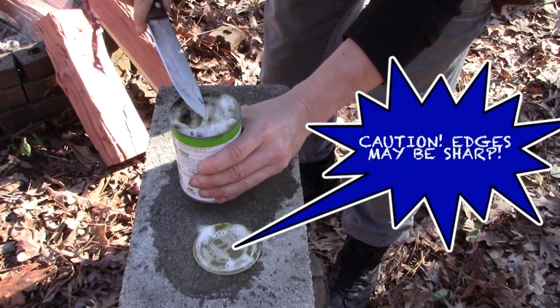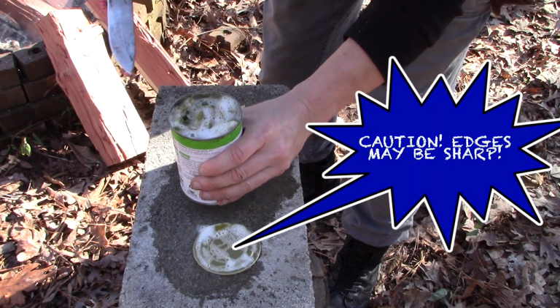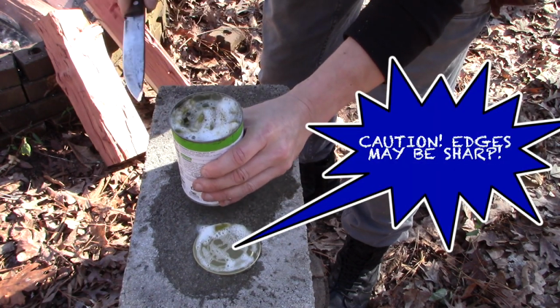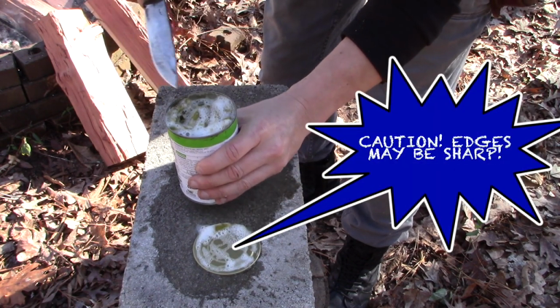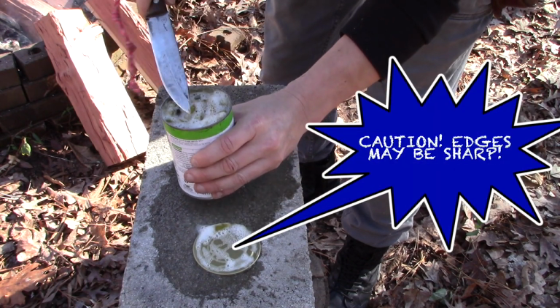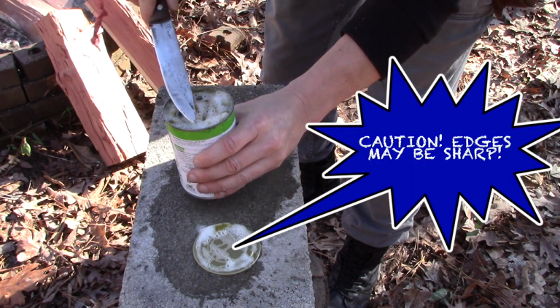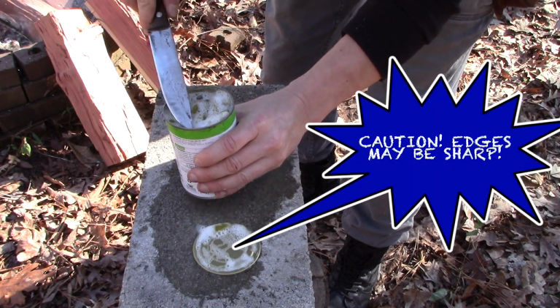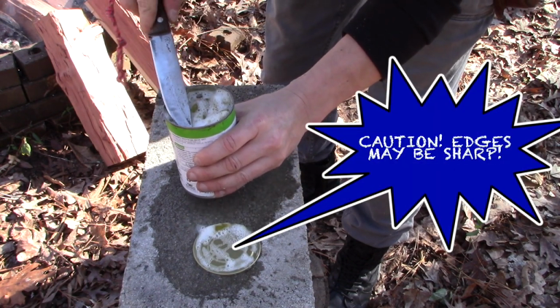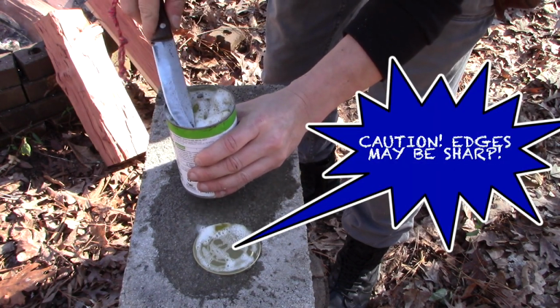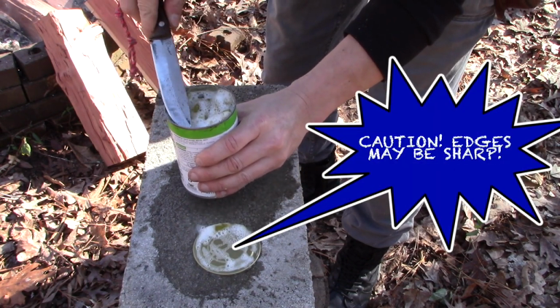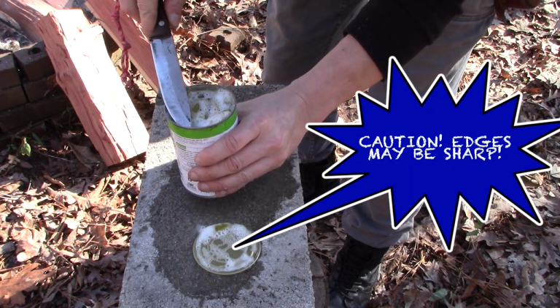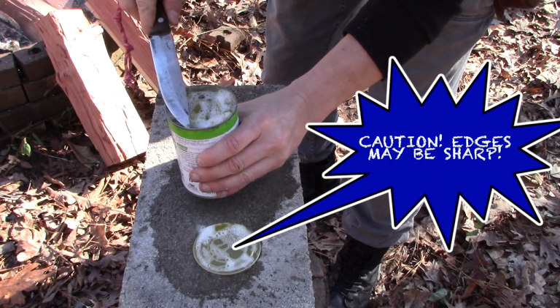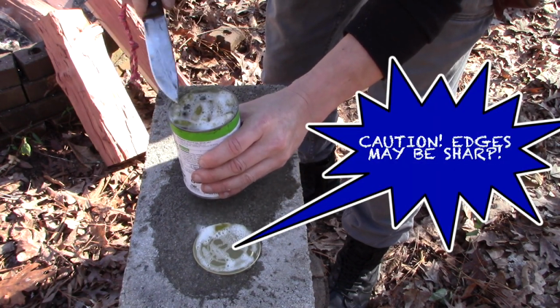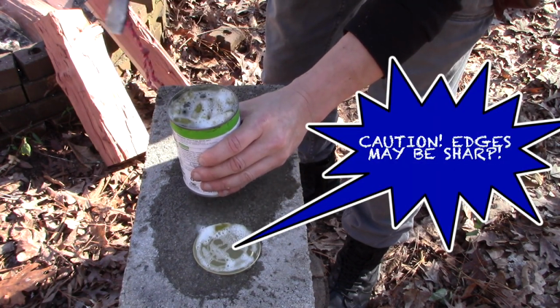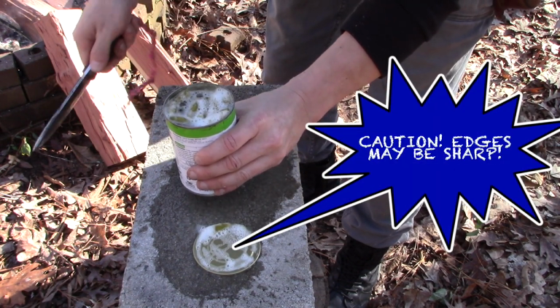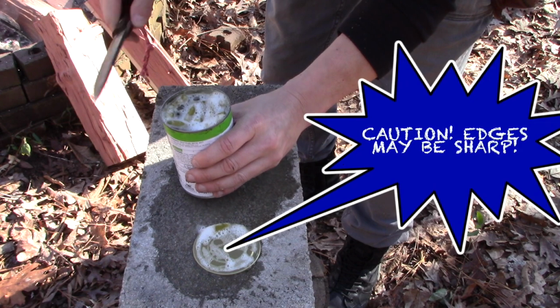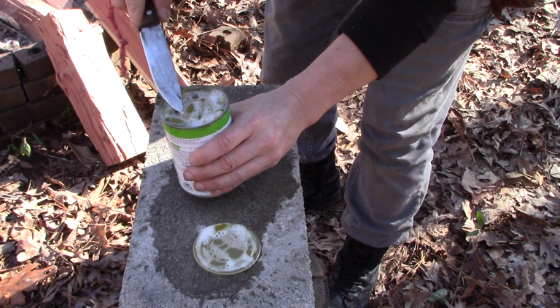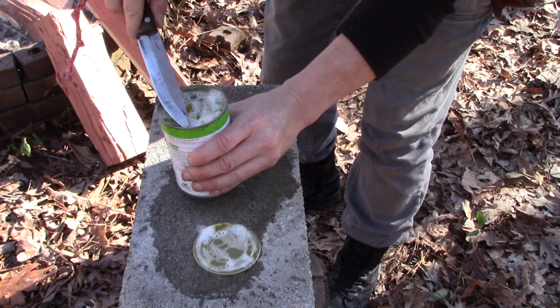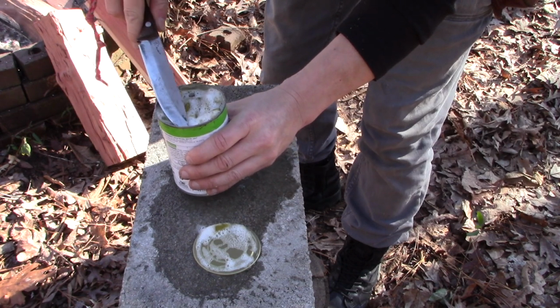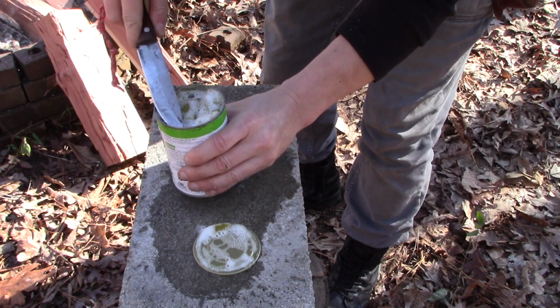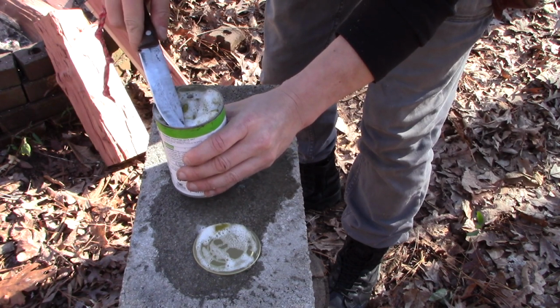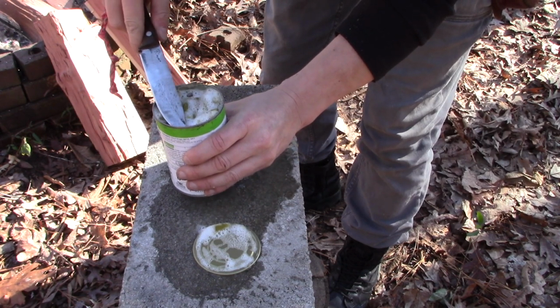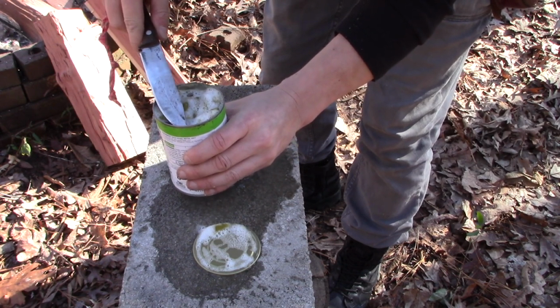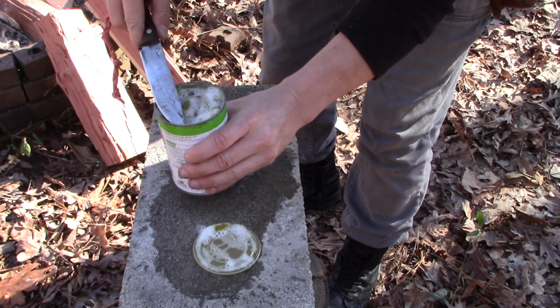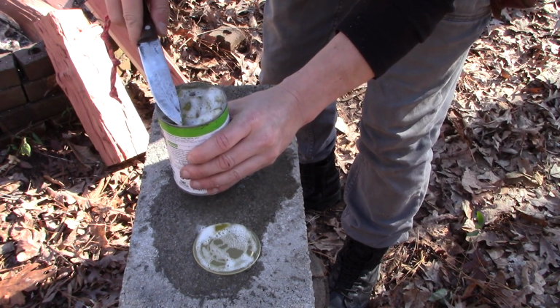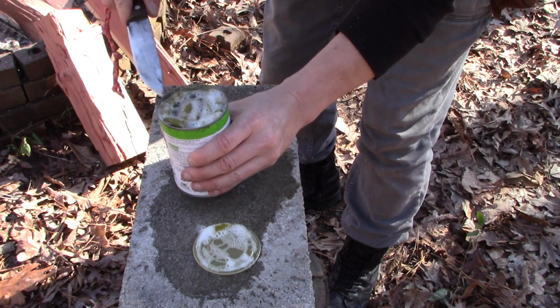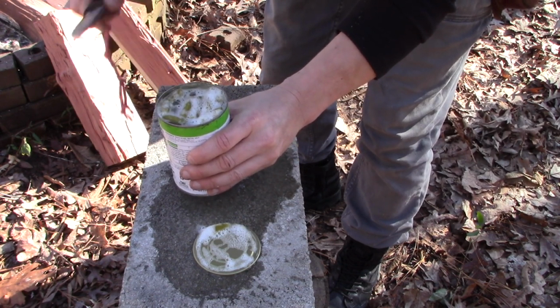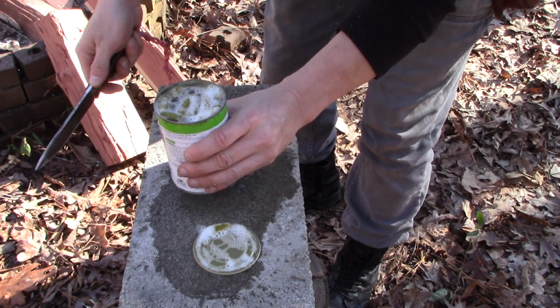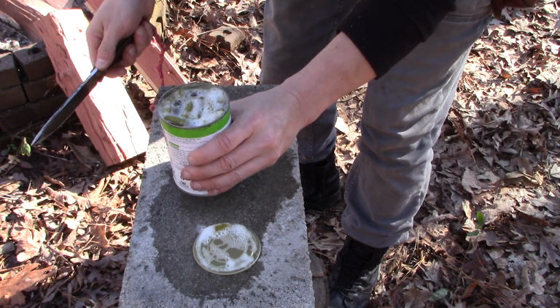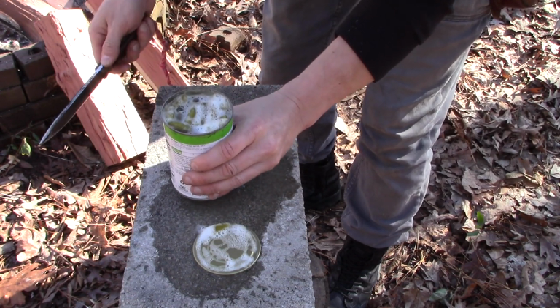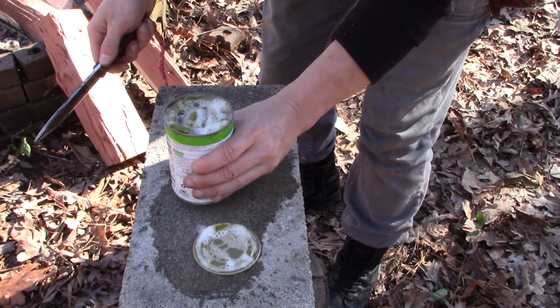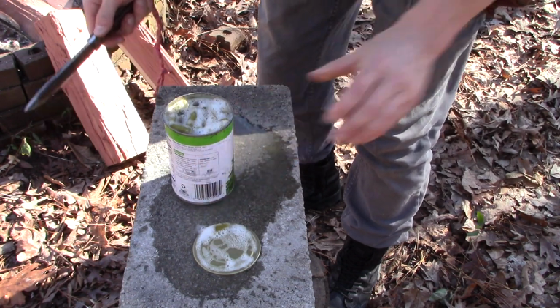Voila! Green beans. But just a hint of concrete.